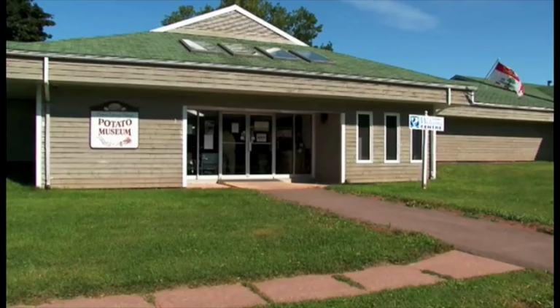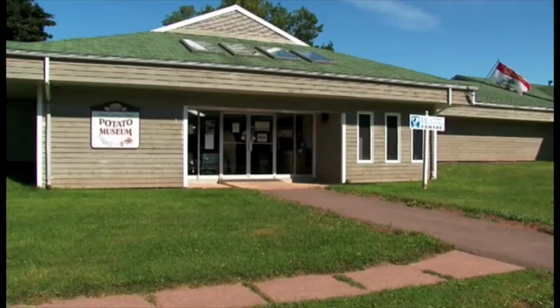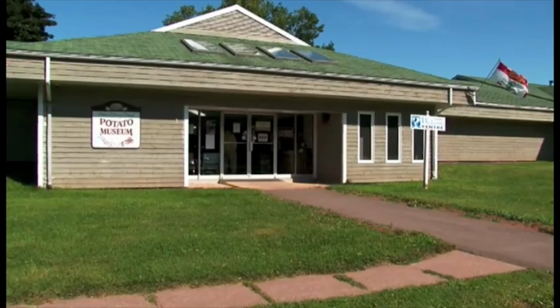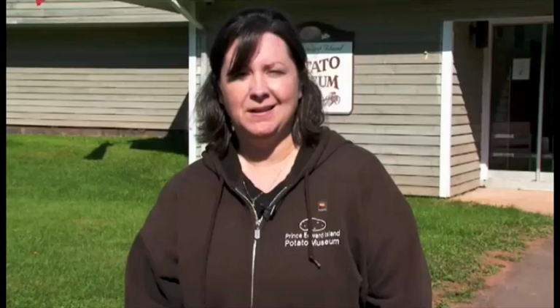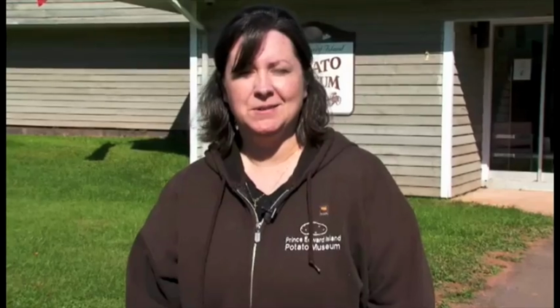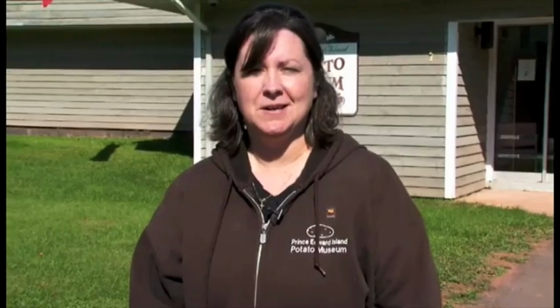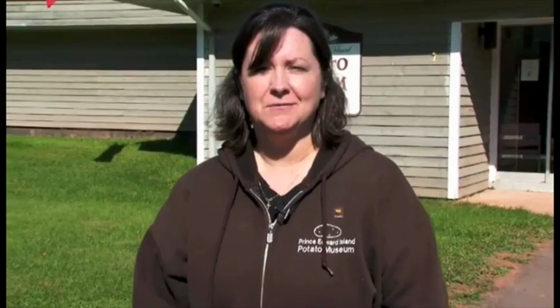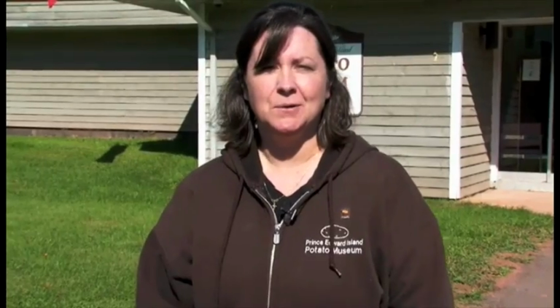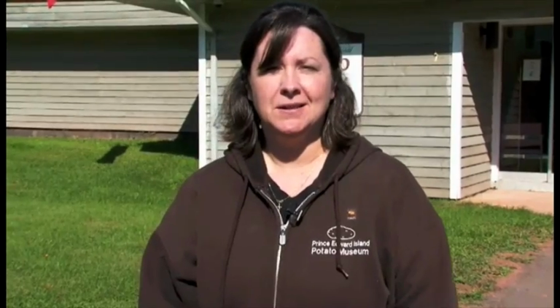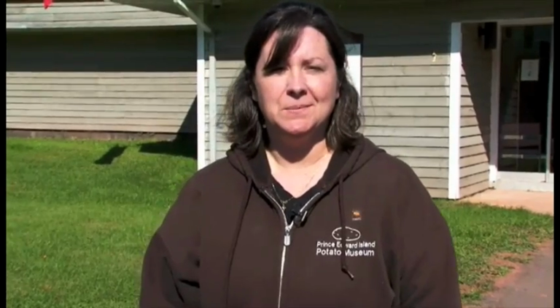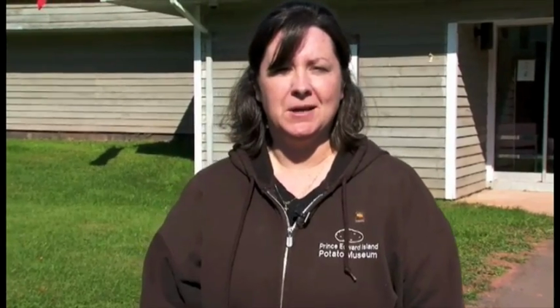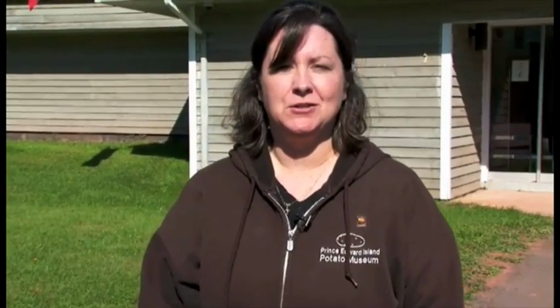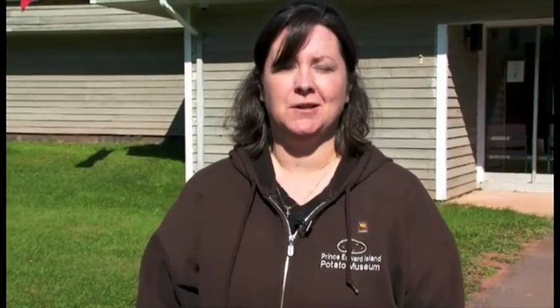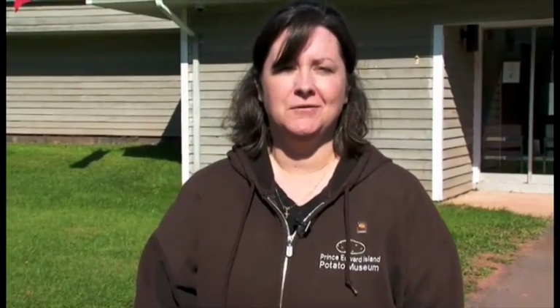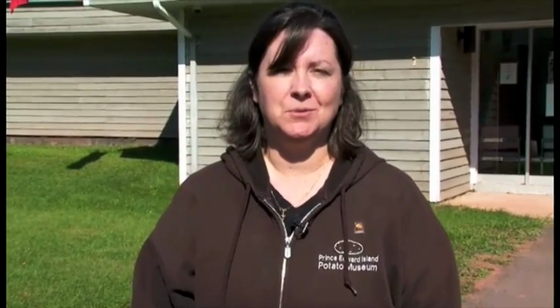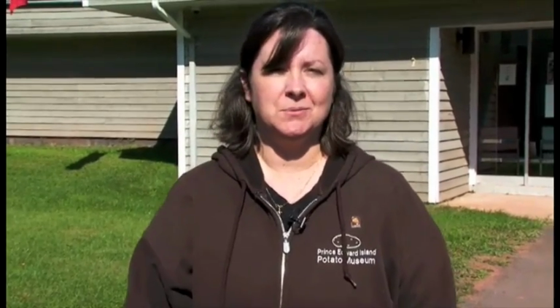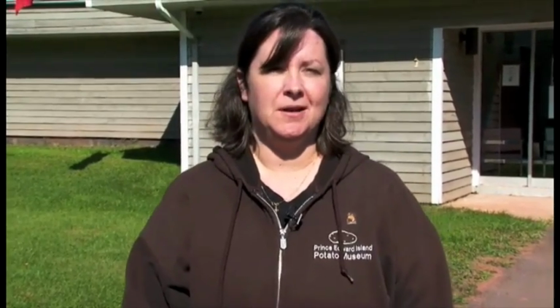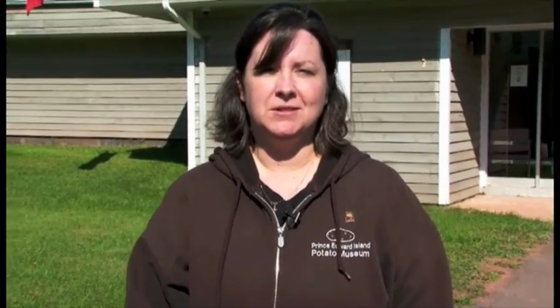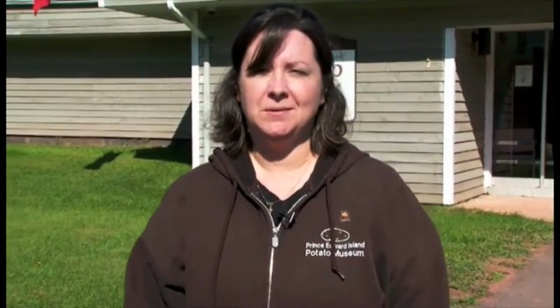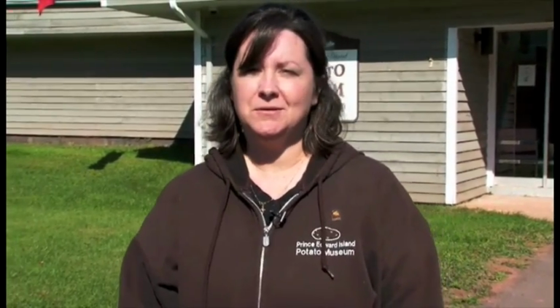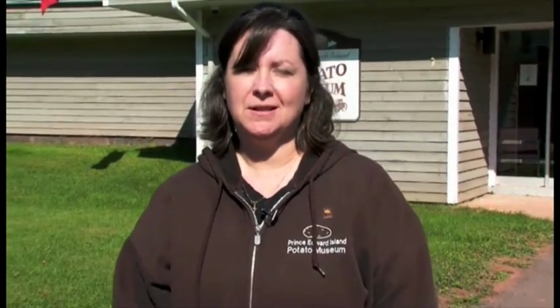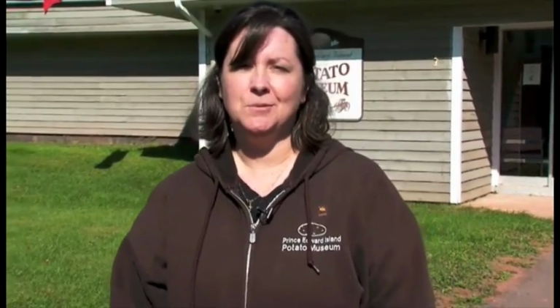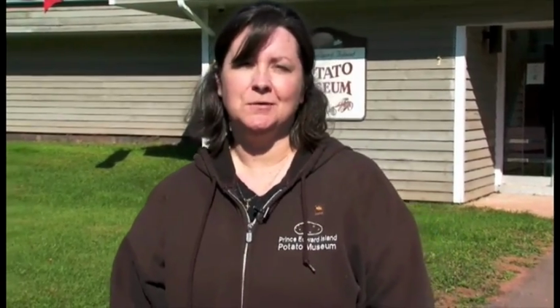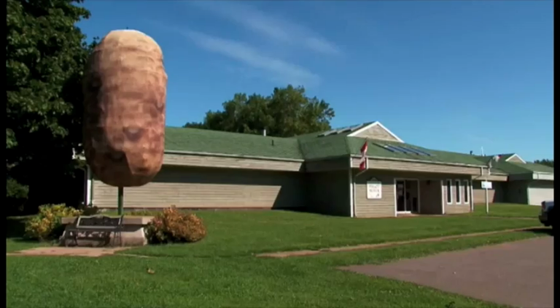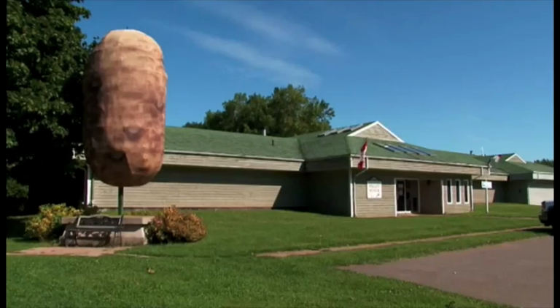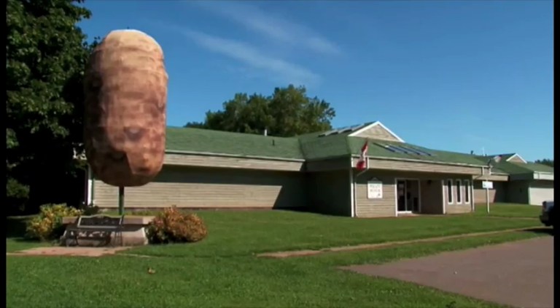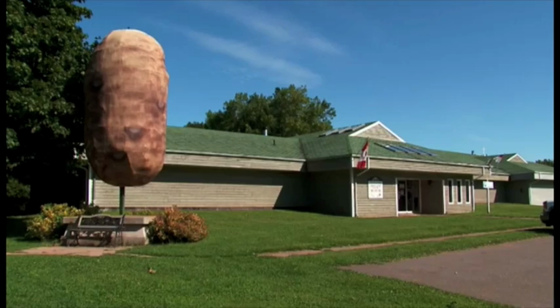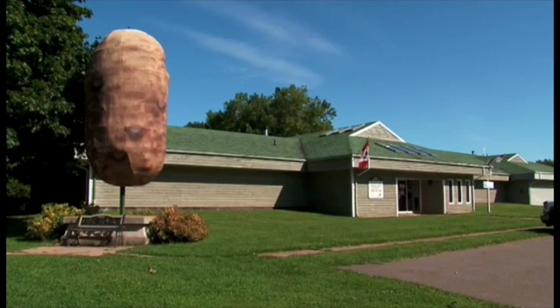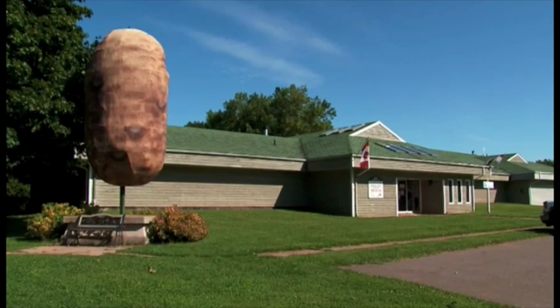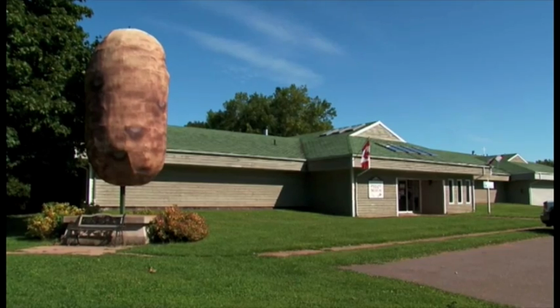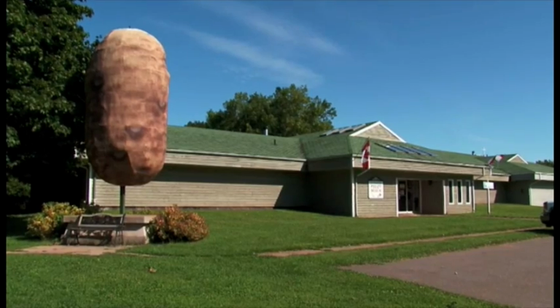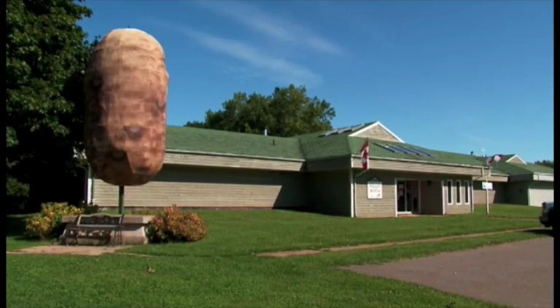Hi, my name is Donna Rowley. I'm the manager here for the Prince Edward Island Potato Museum. We're located in O'Leary, Prince Edward Island.